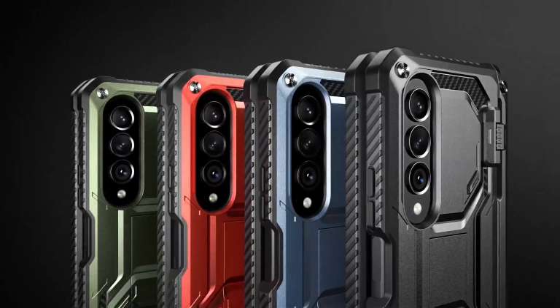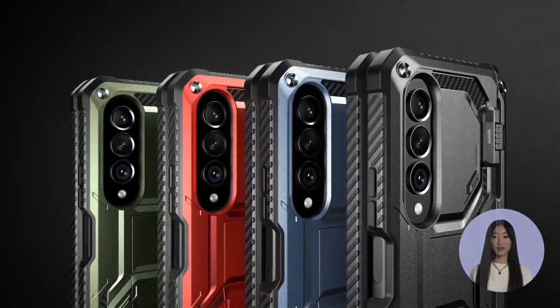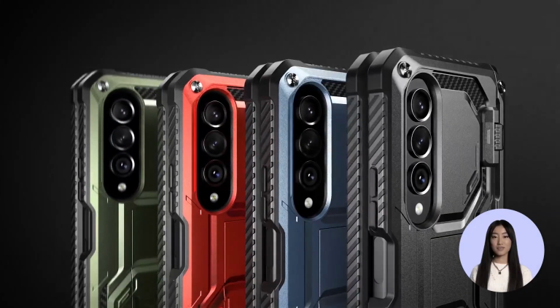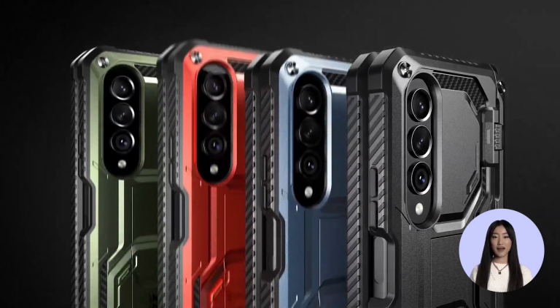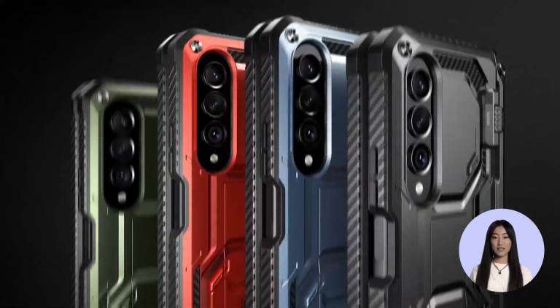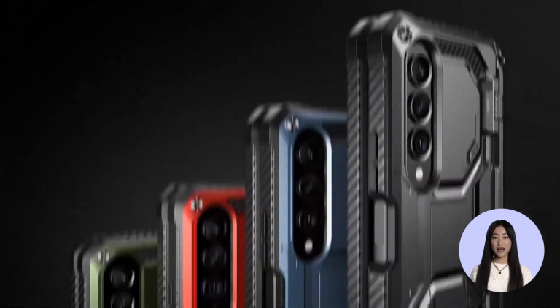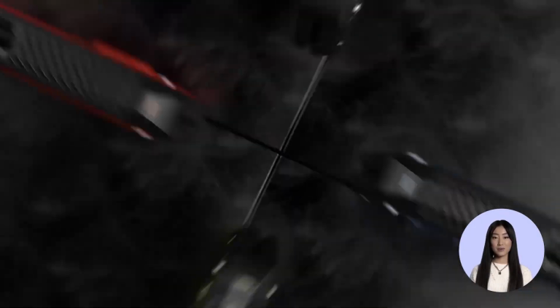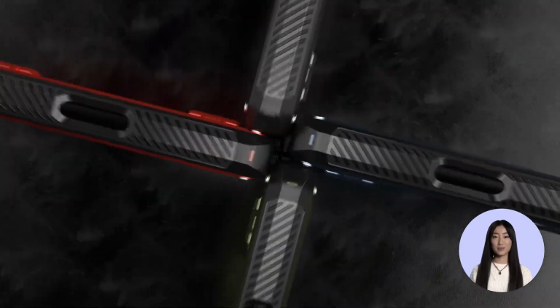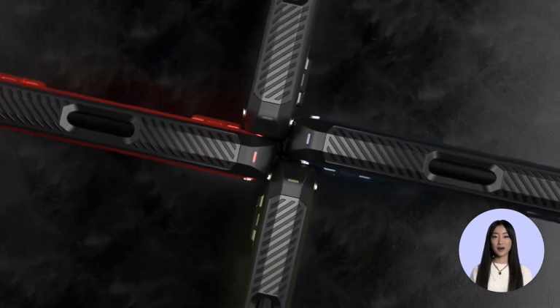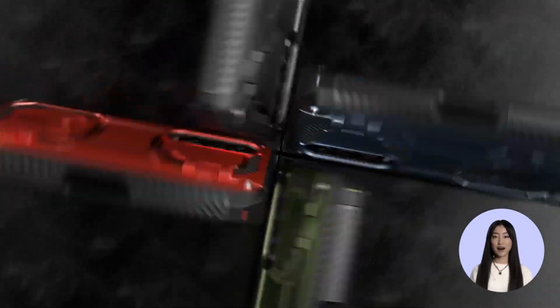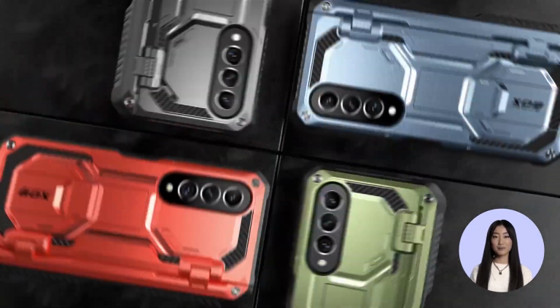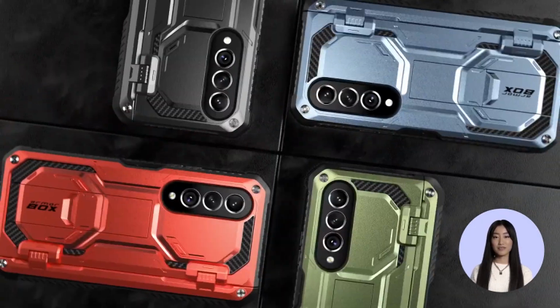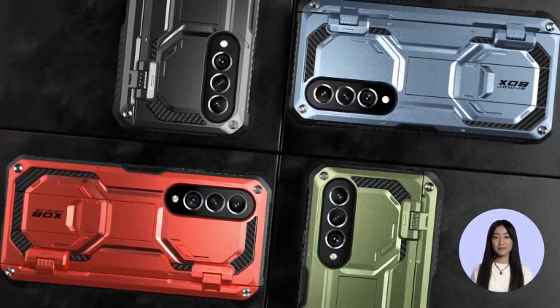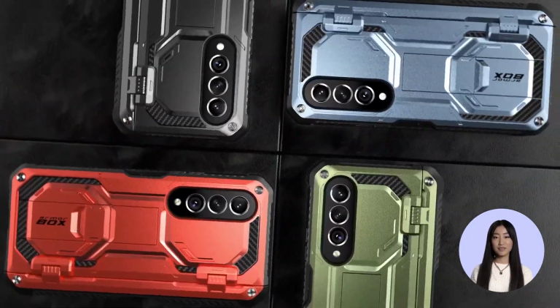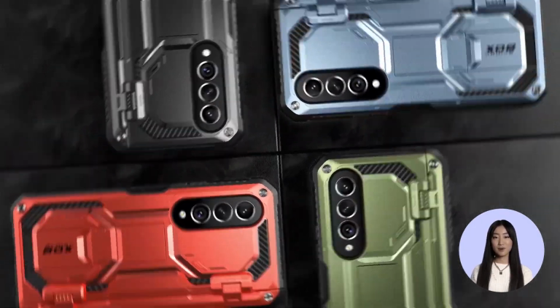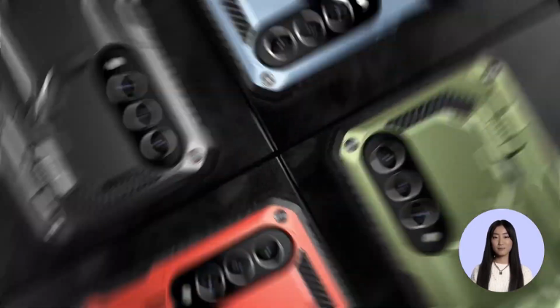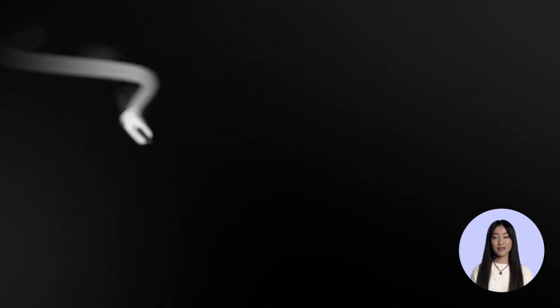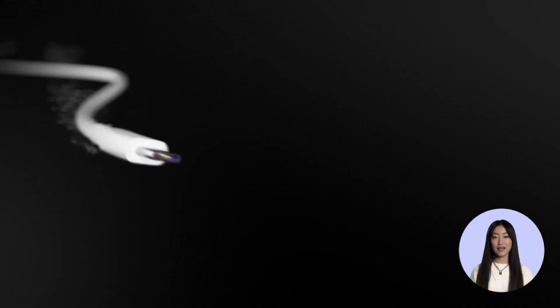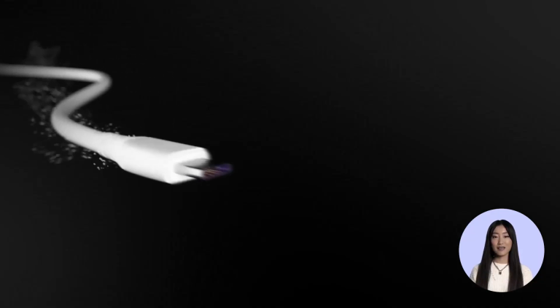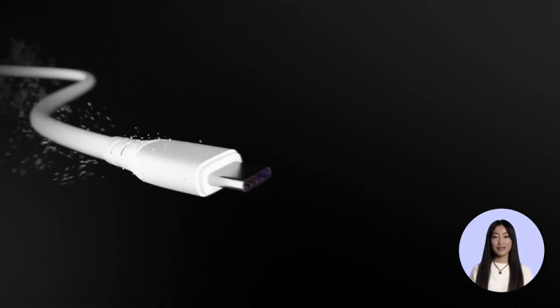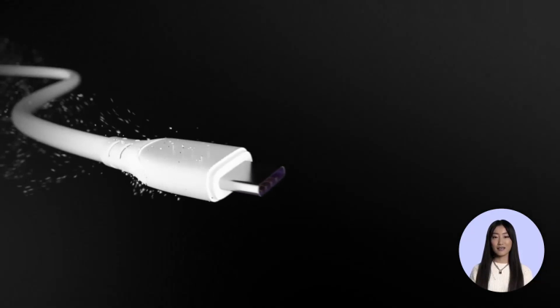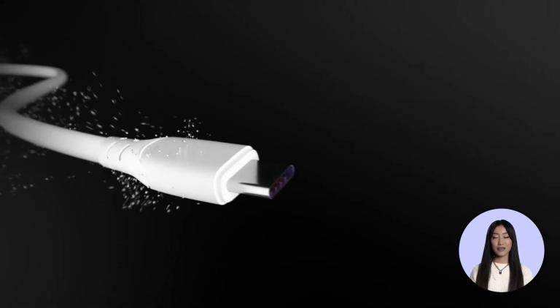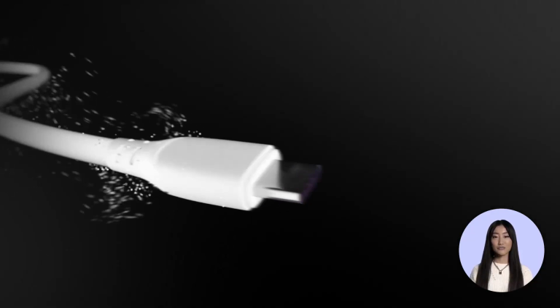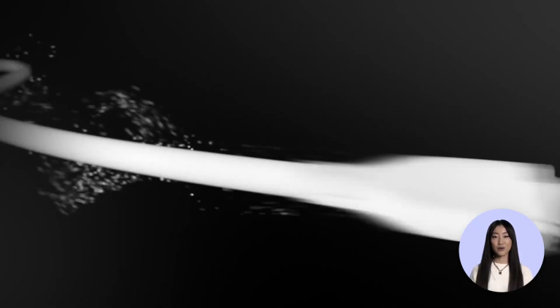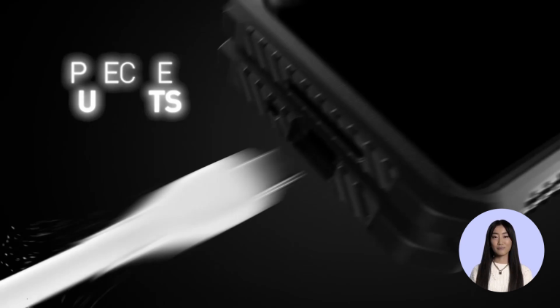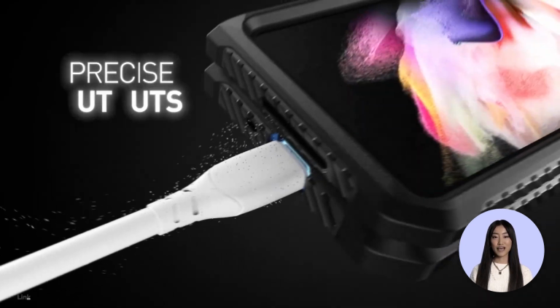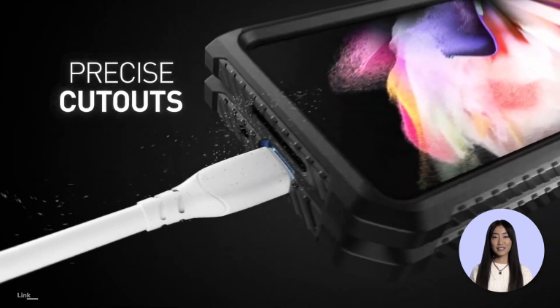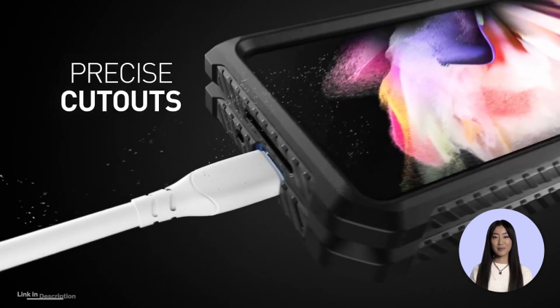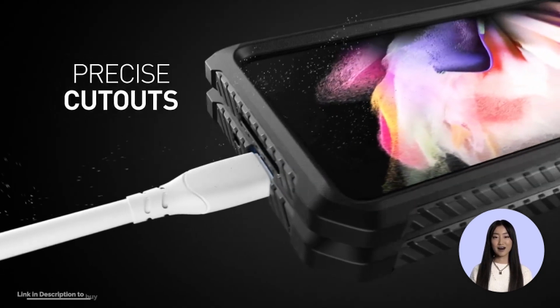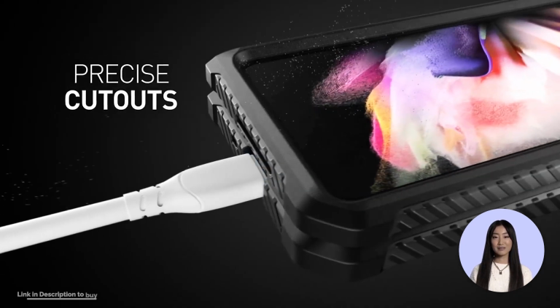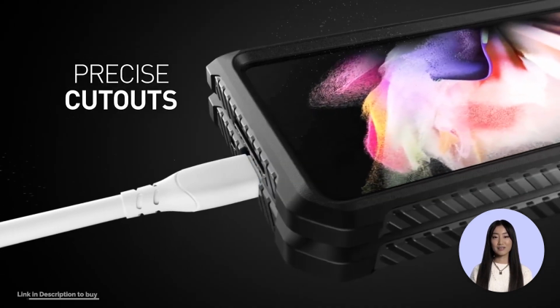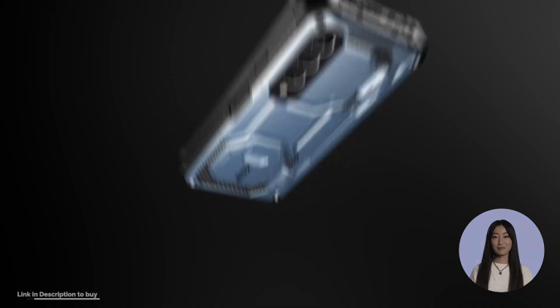Precise cut and design allow easy access to all ports, sensors, speakers, cameras, and other features.